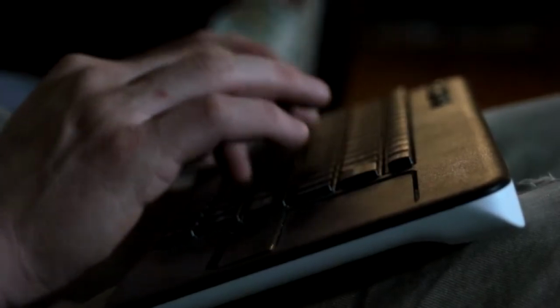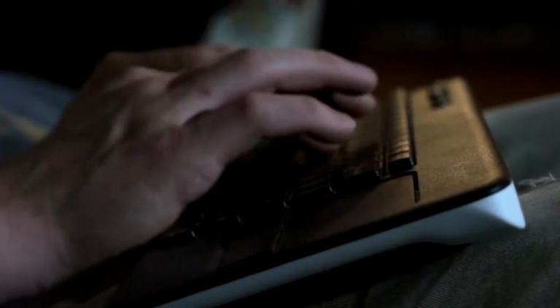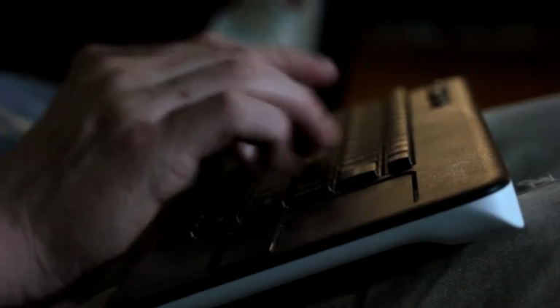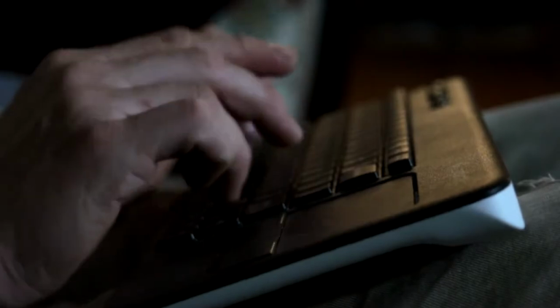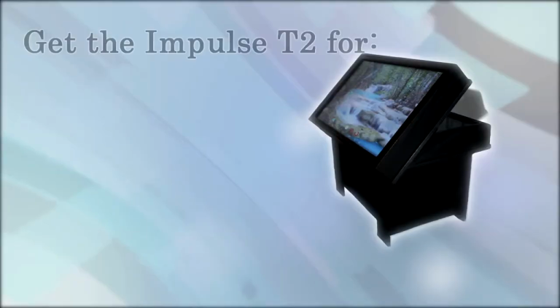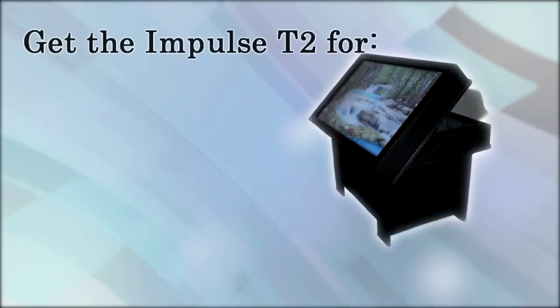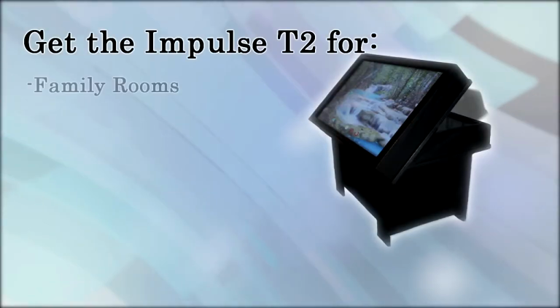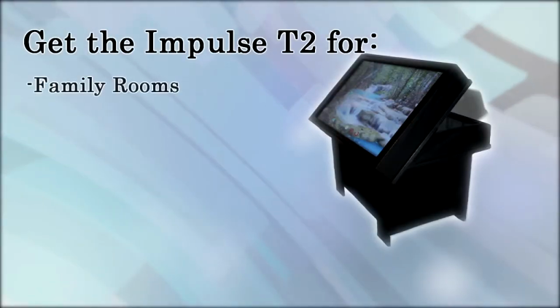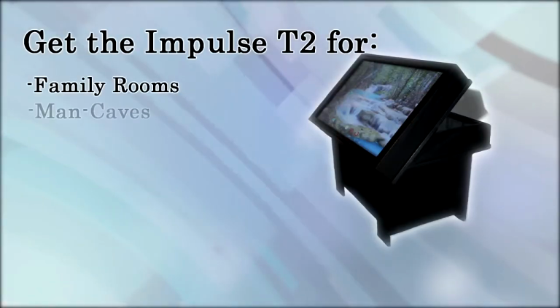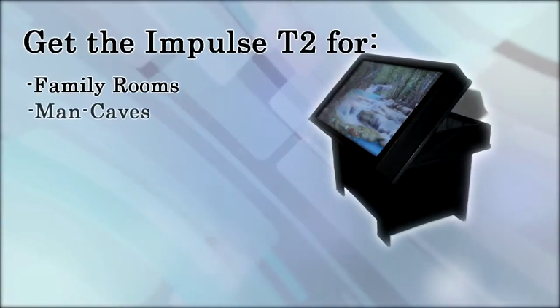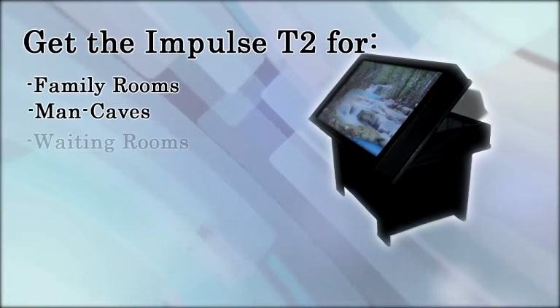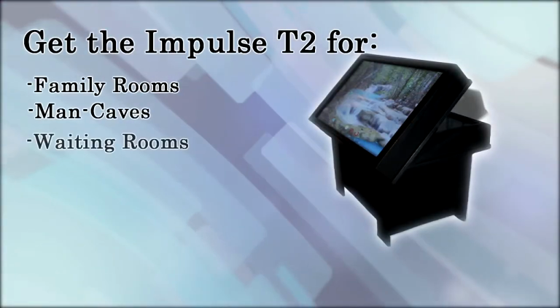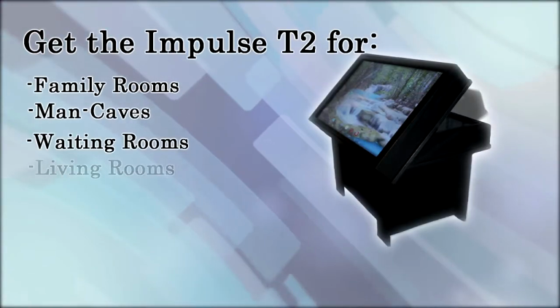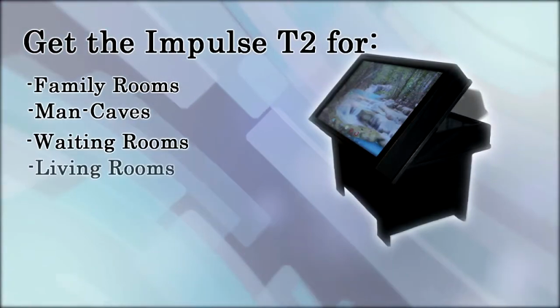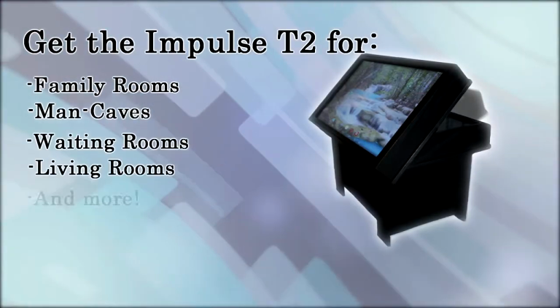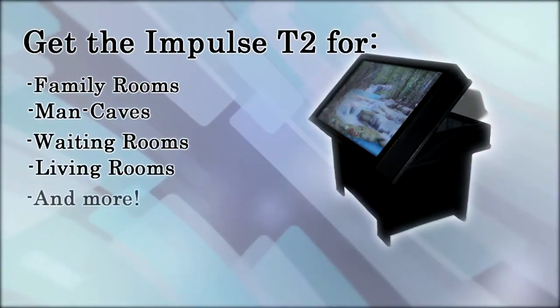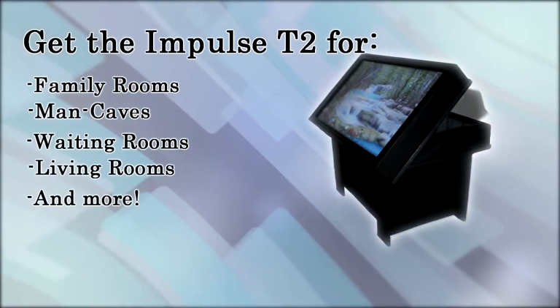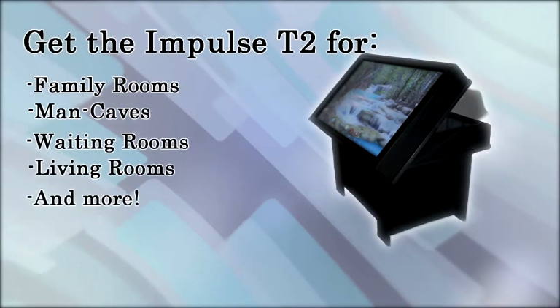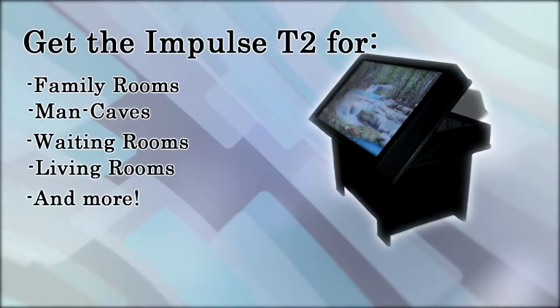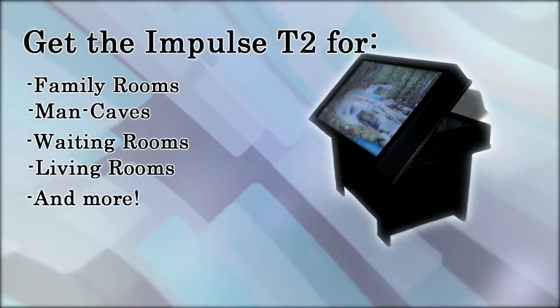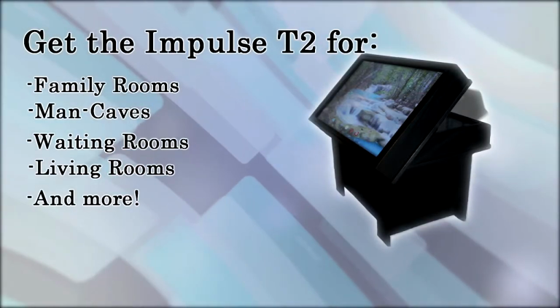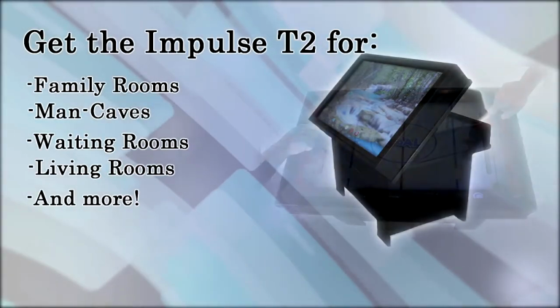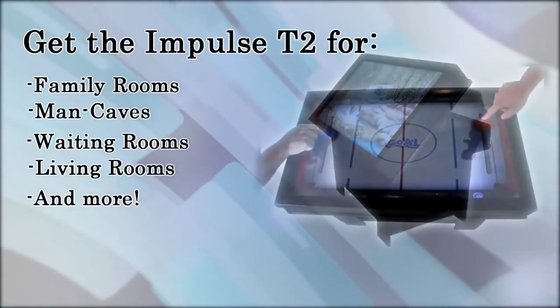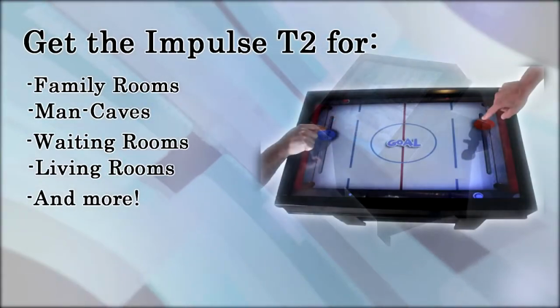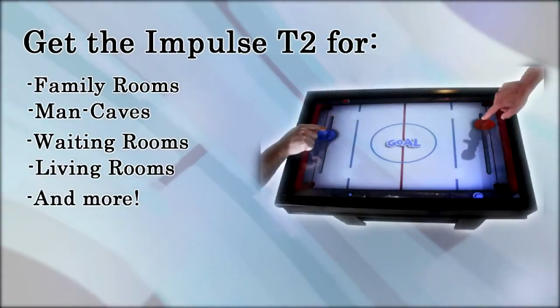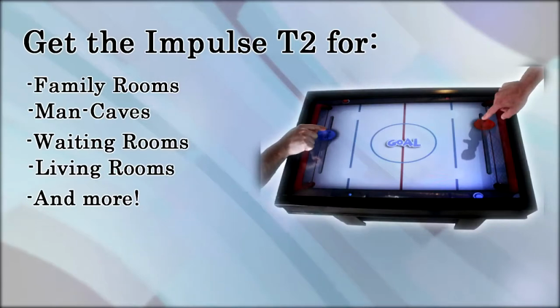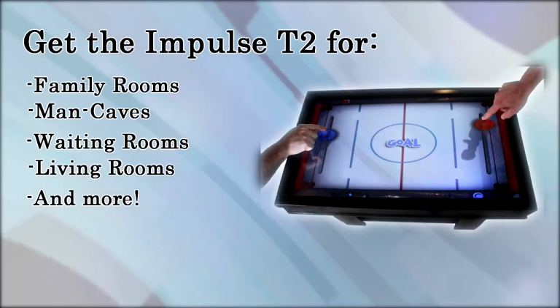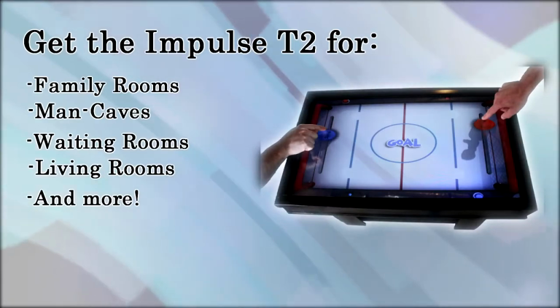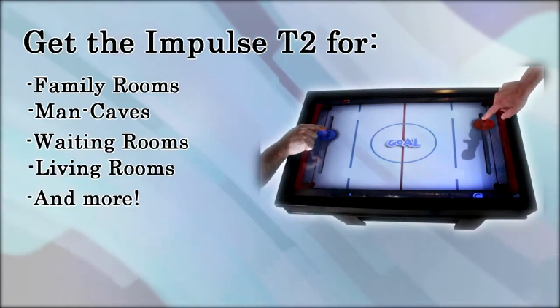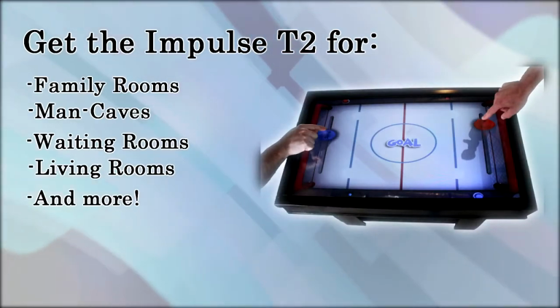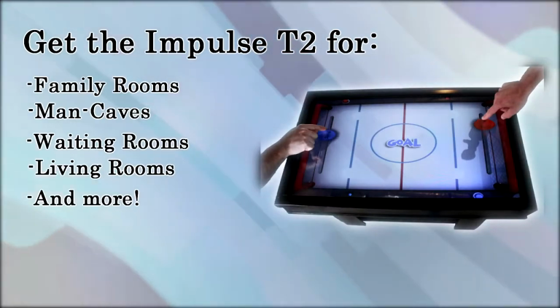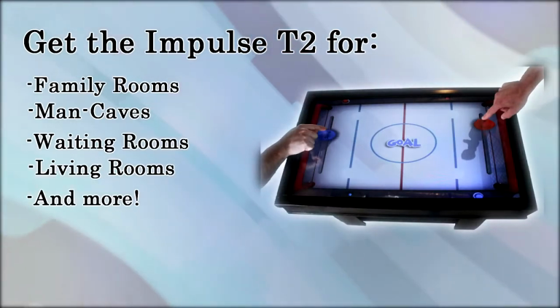The Impulse T2 is perfect for family rooms, man caves, waiting rooms, living rooms, and more. Think about how it could work best for you.